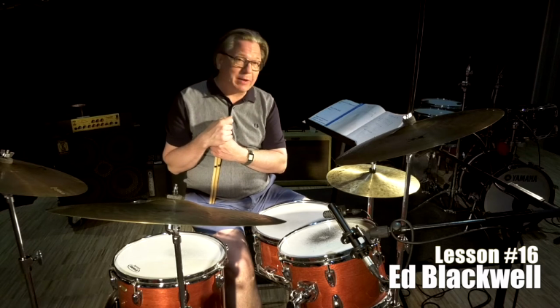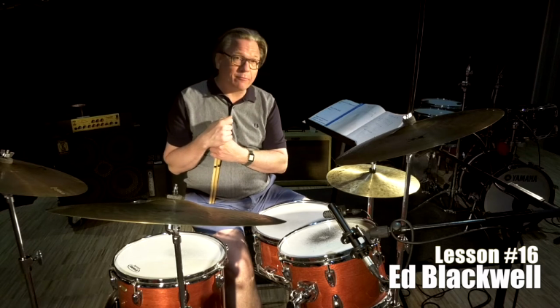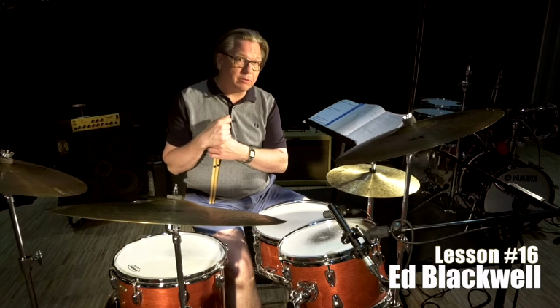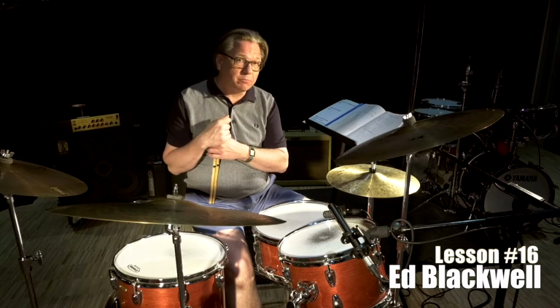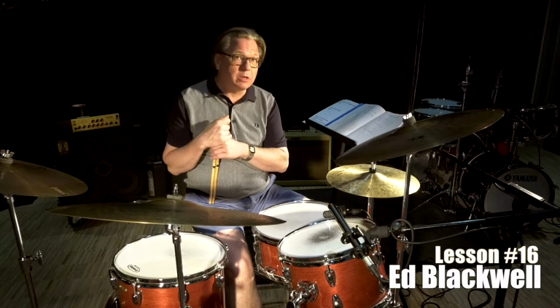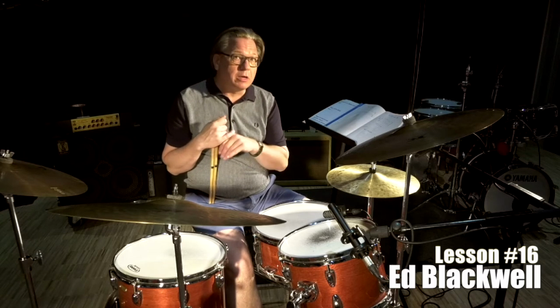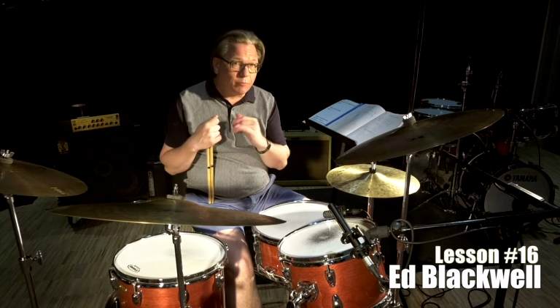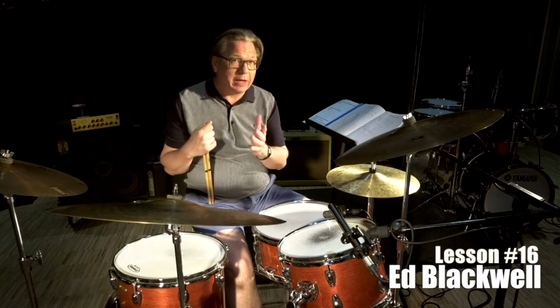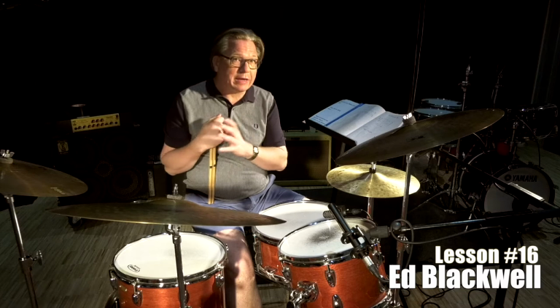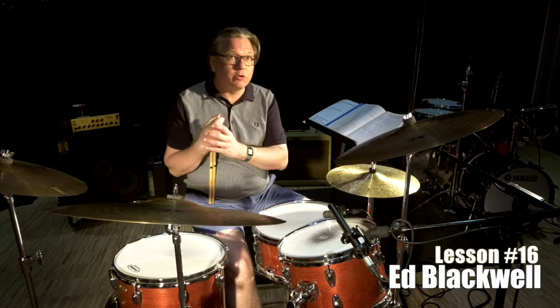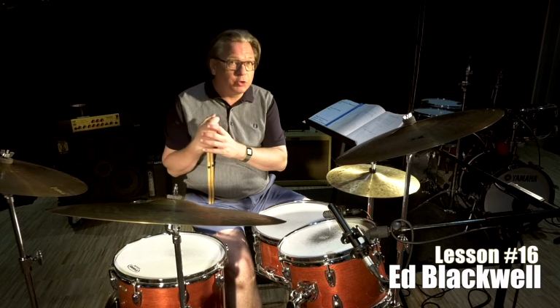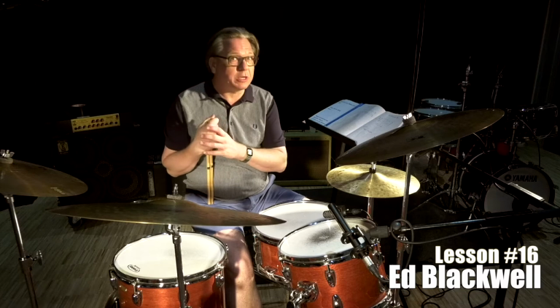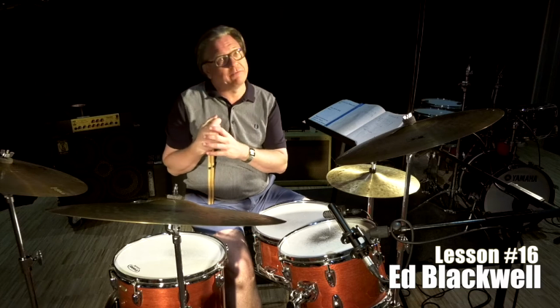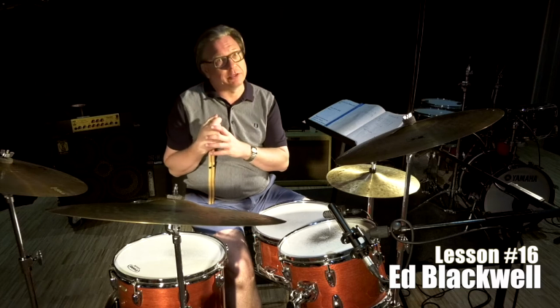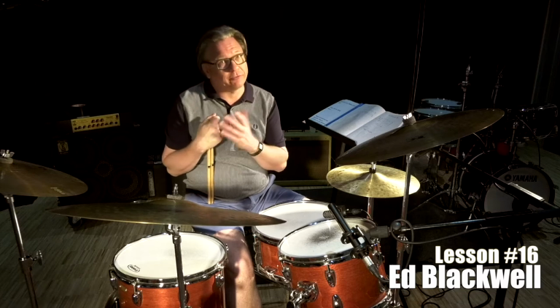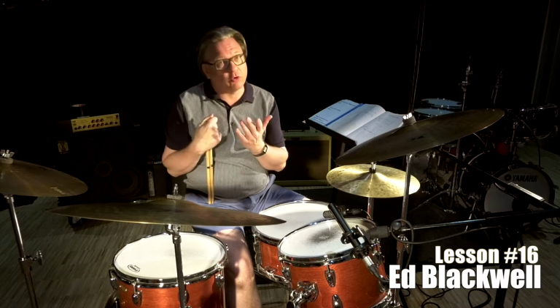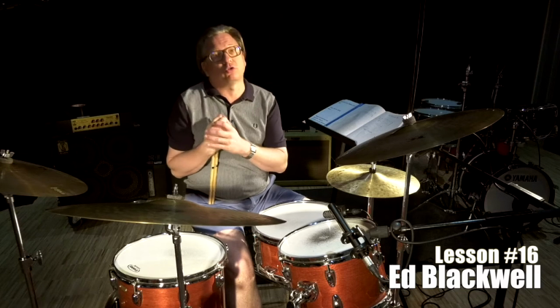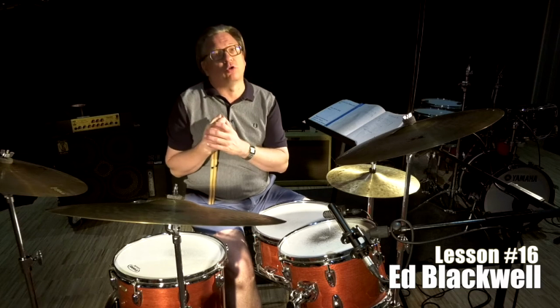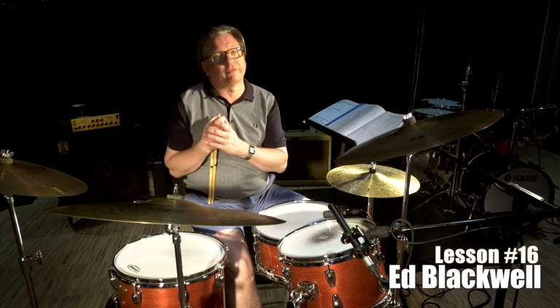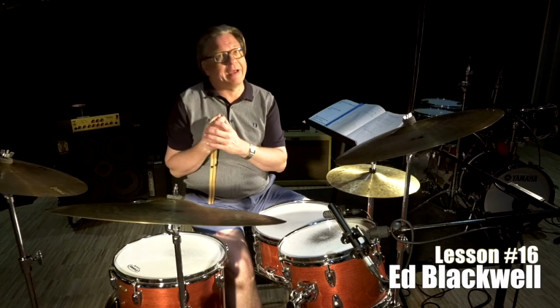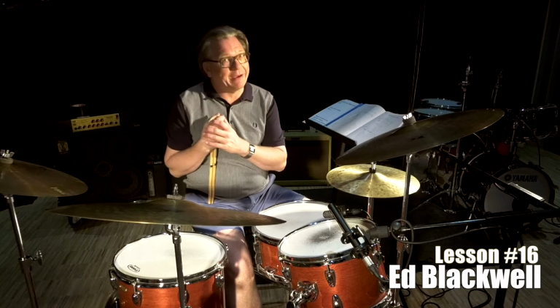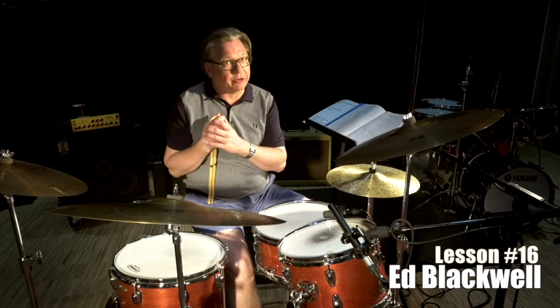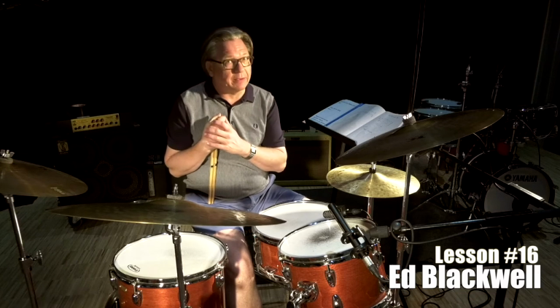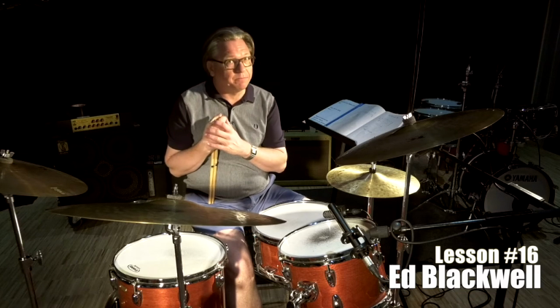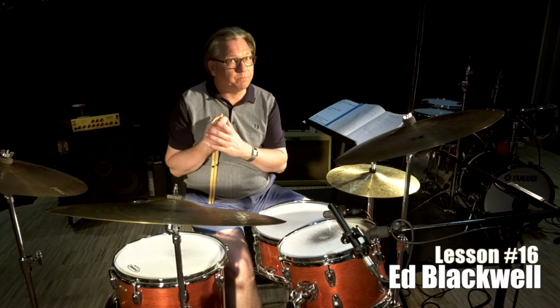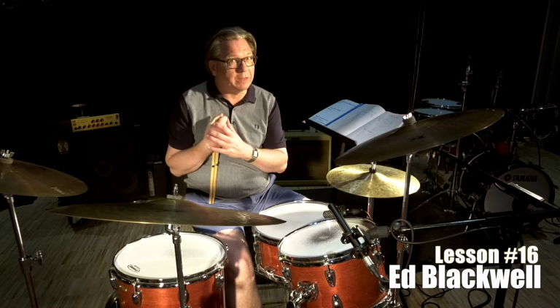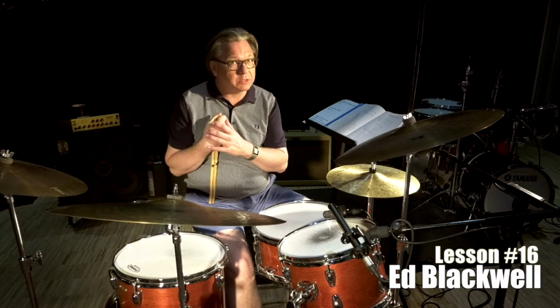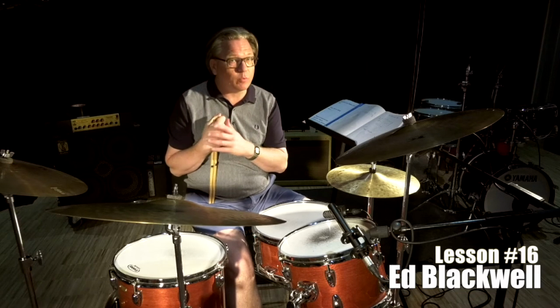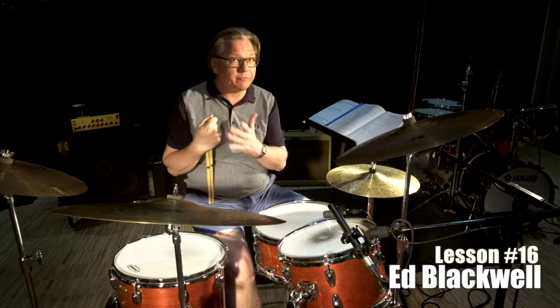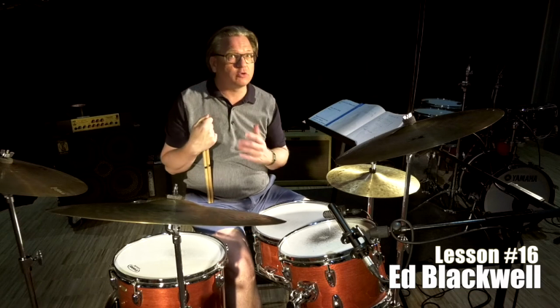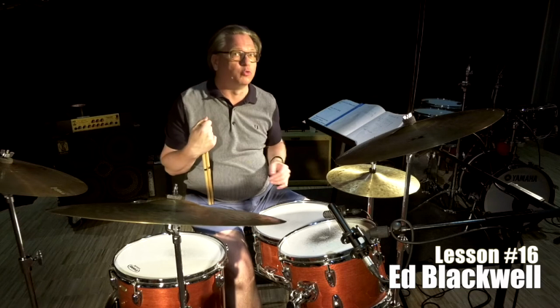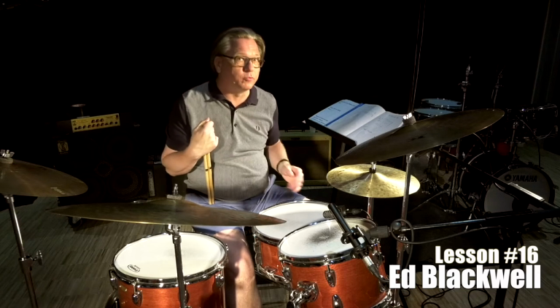Ed Blackwell had a huge influence, of course also from Africa, and this is one of his grooves.